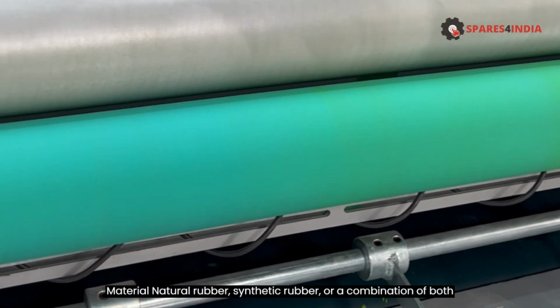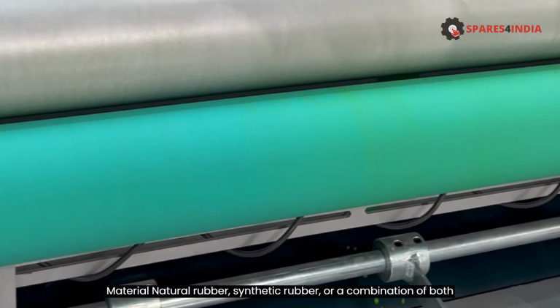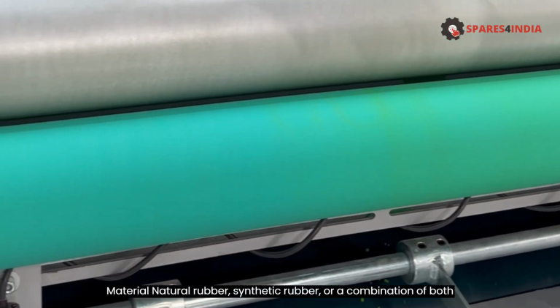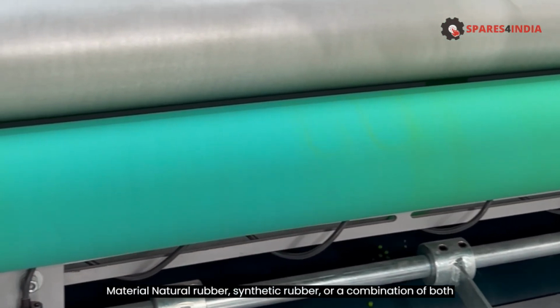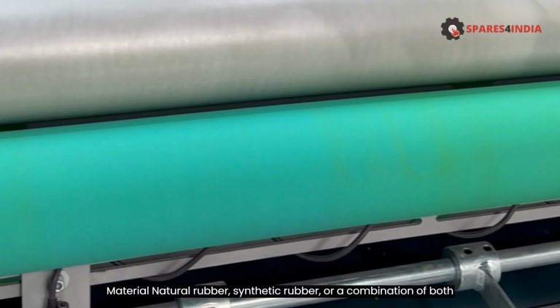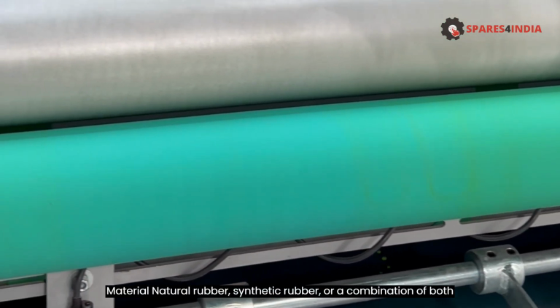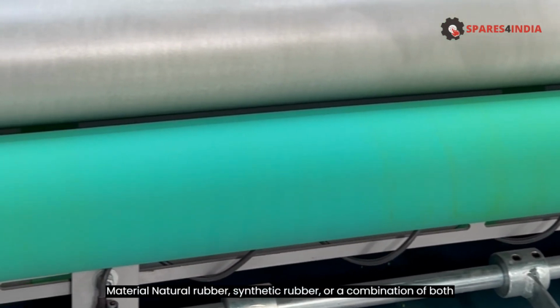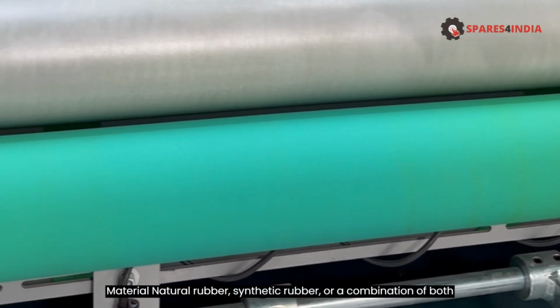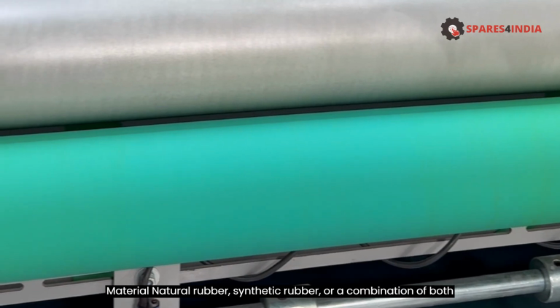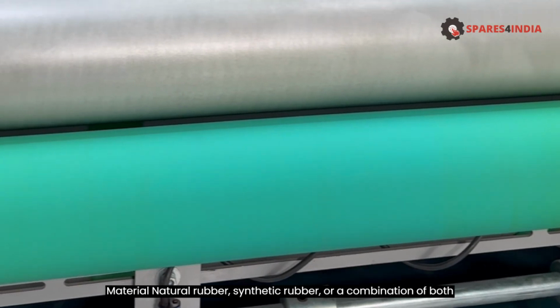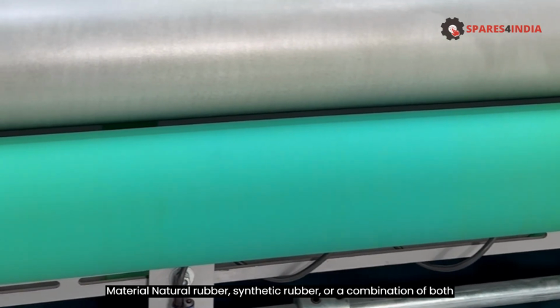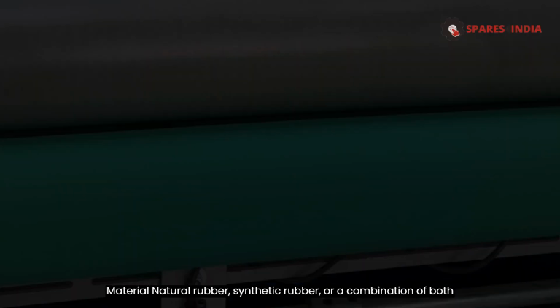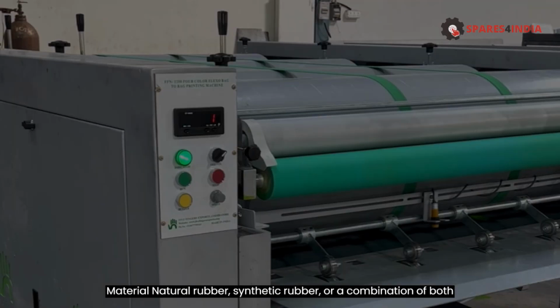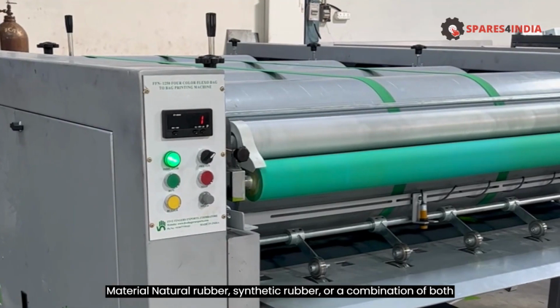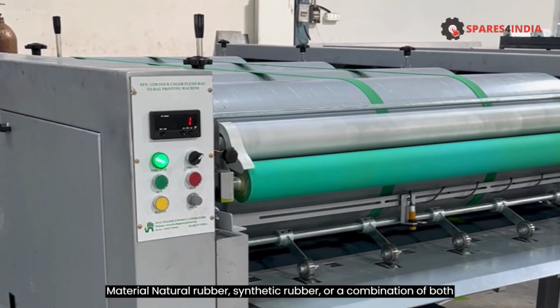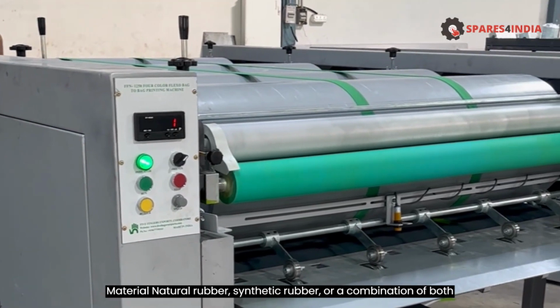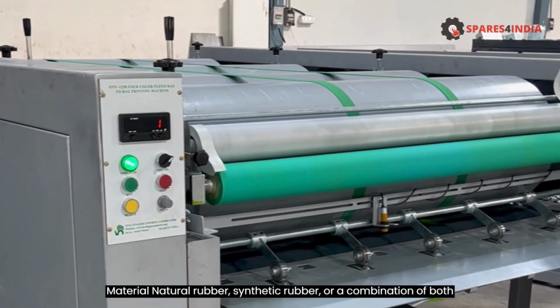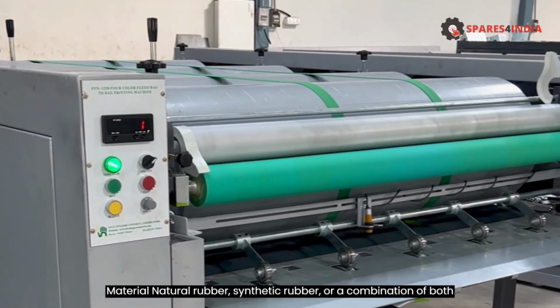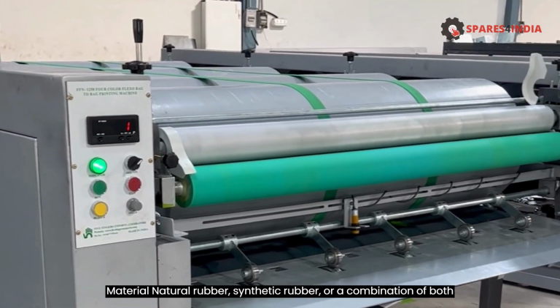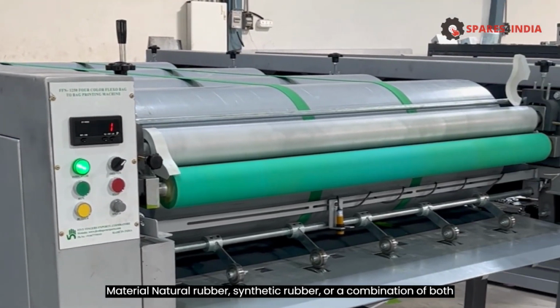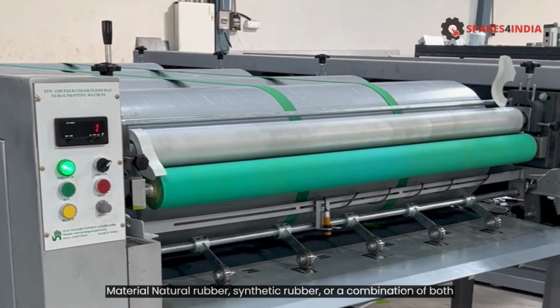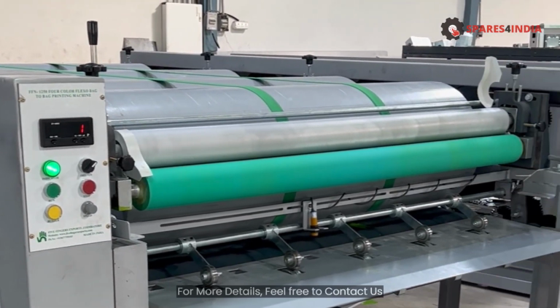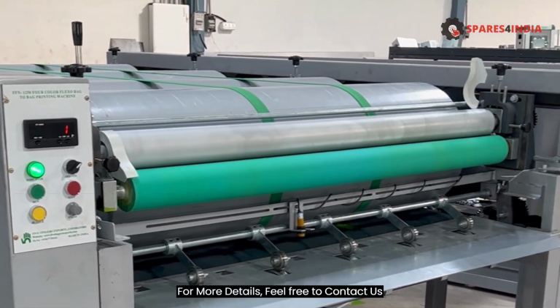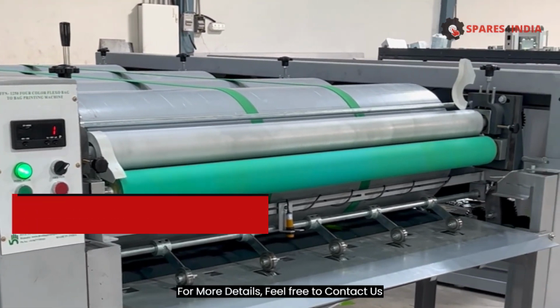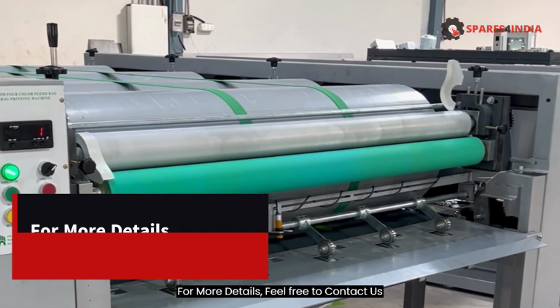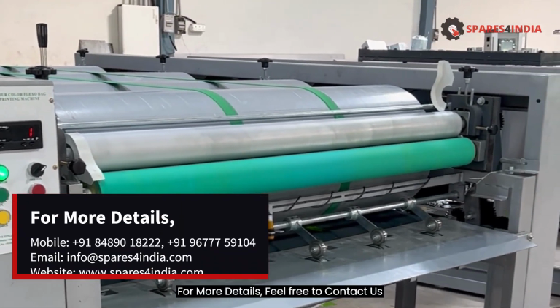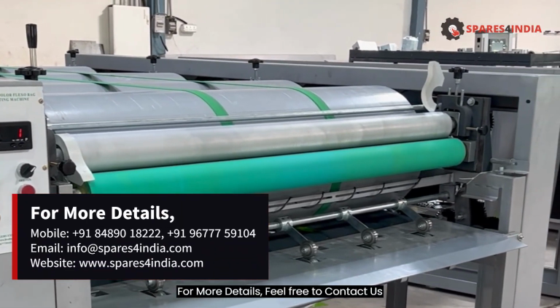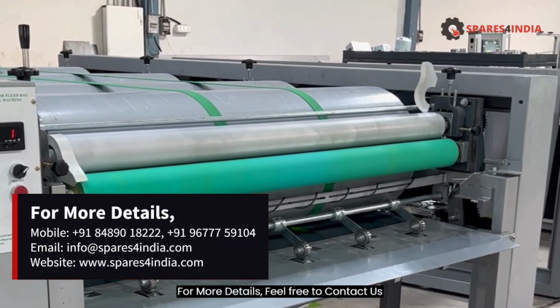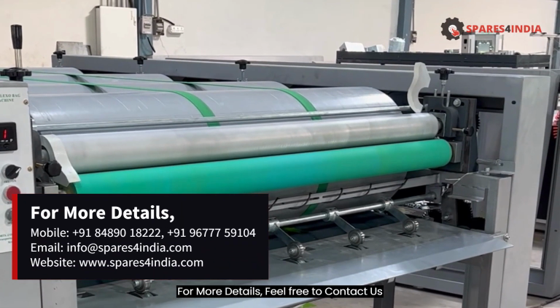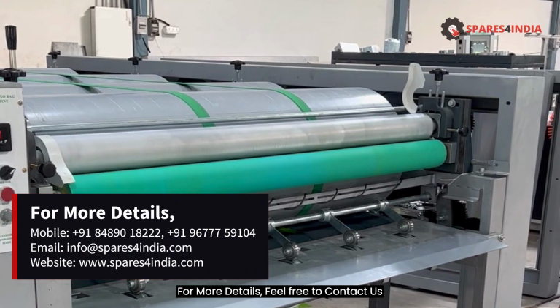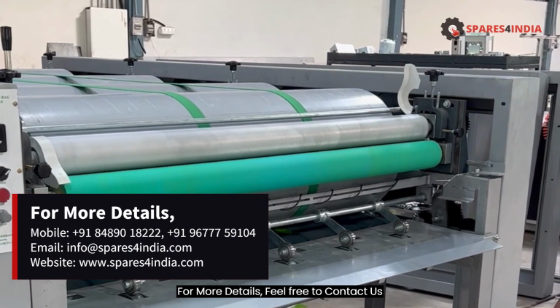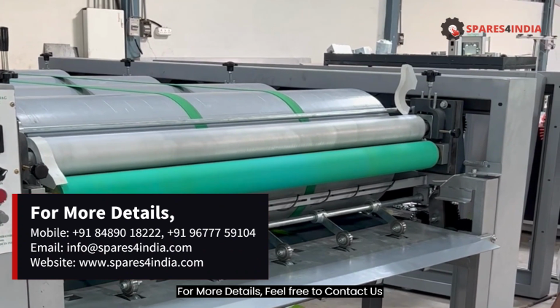Material: Natural Rubber, Synthetic Rubber, or a combination of both. For more details feel free to contact us.